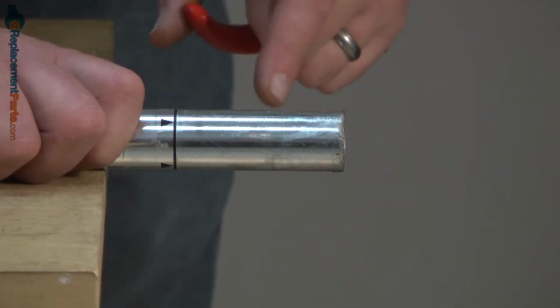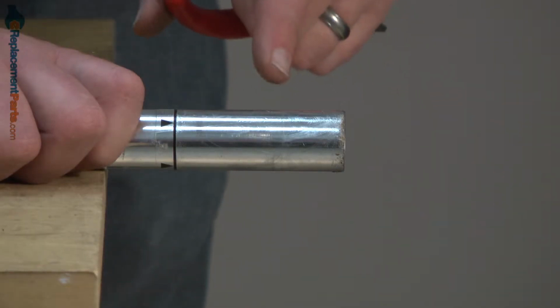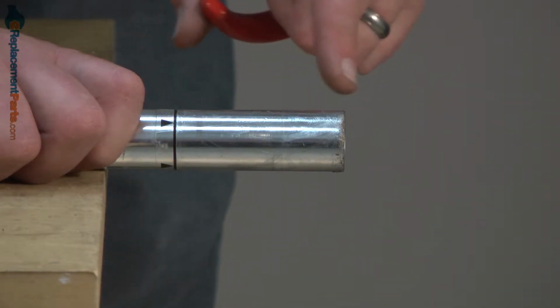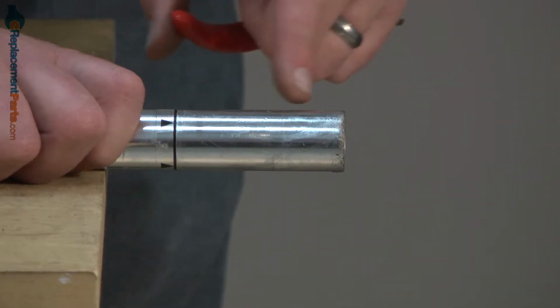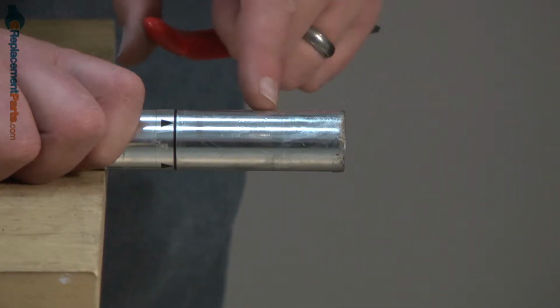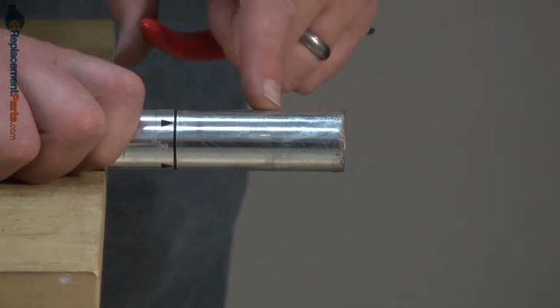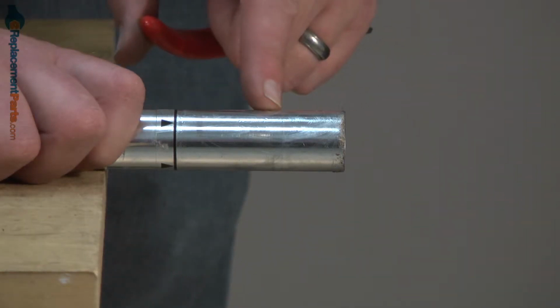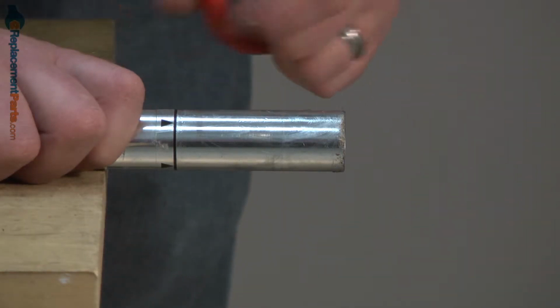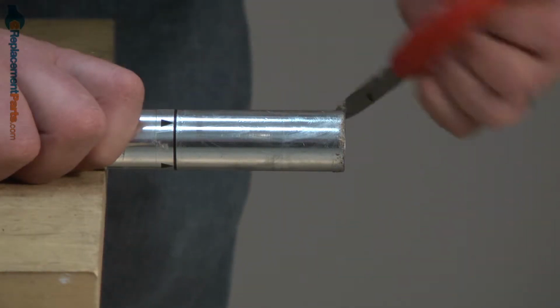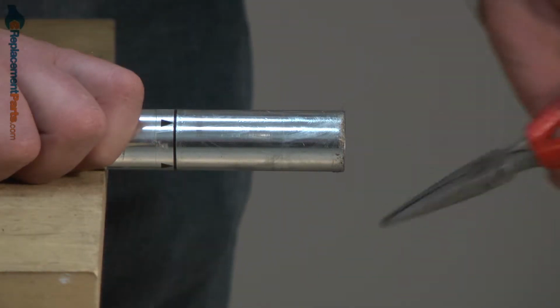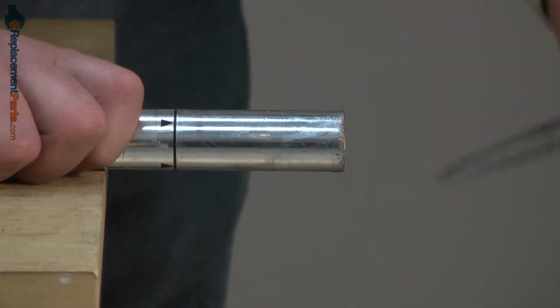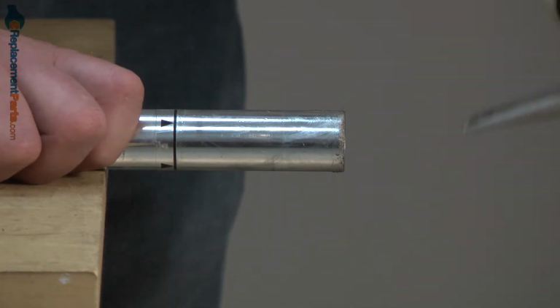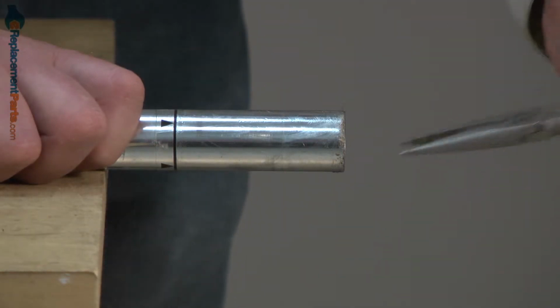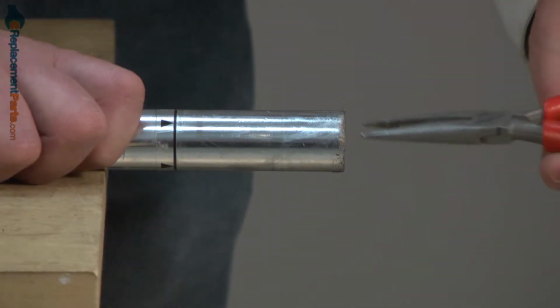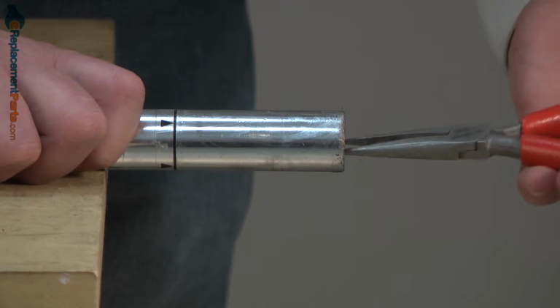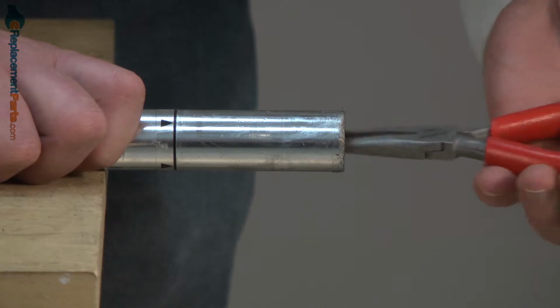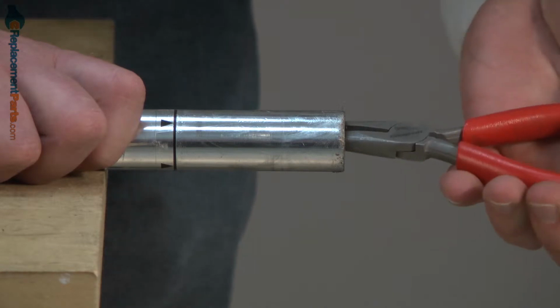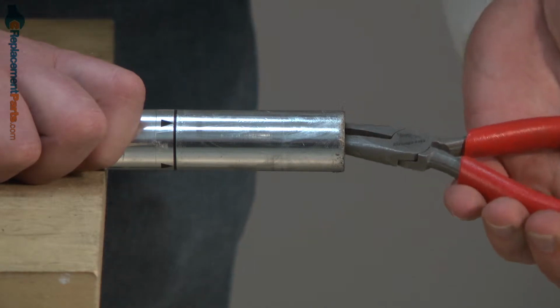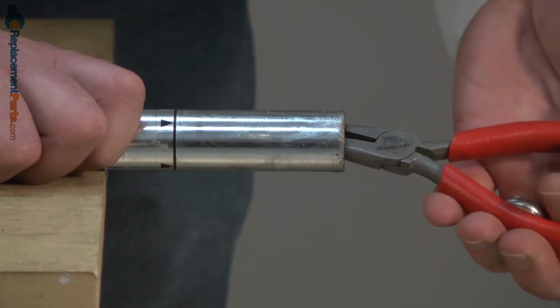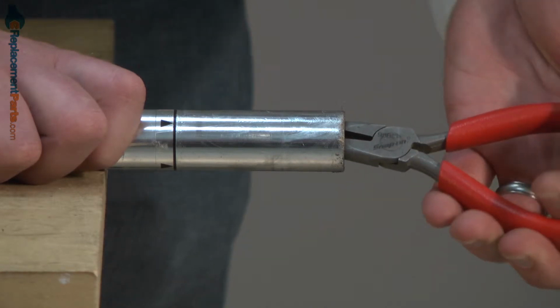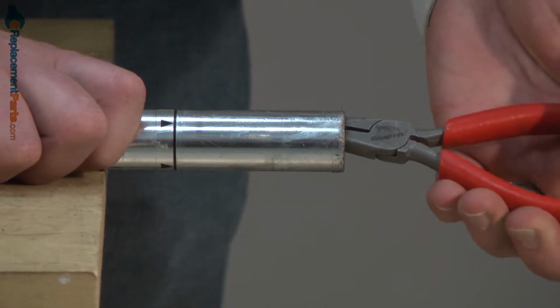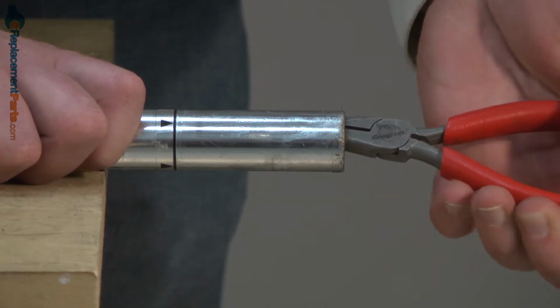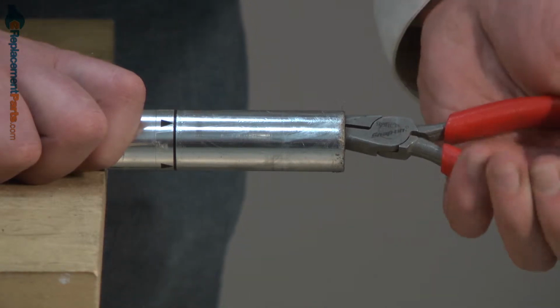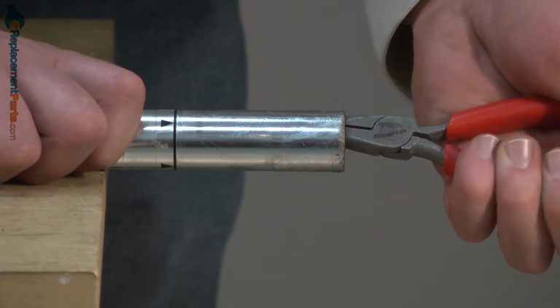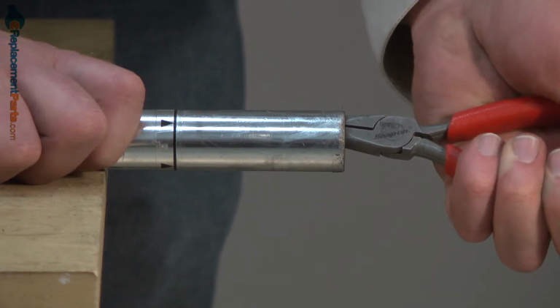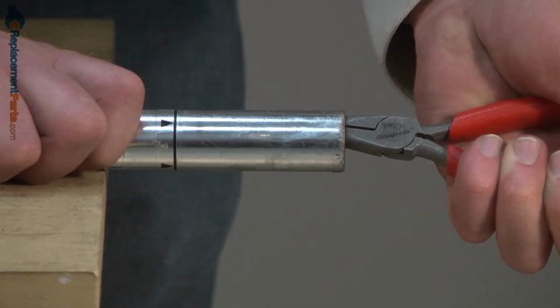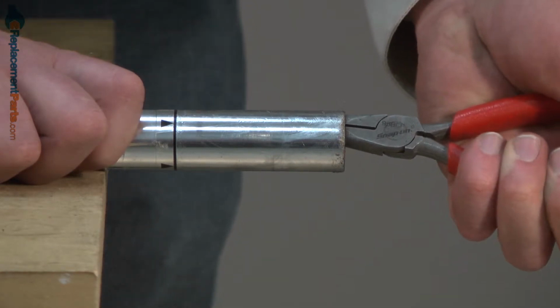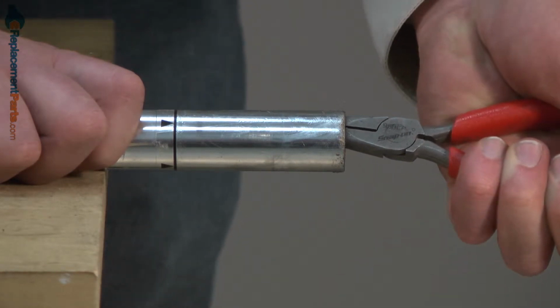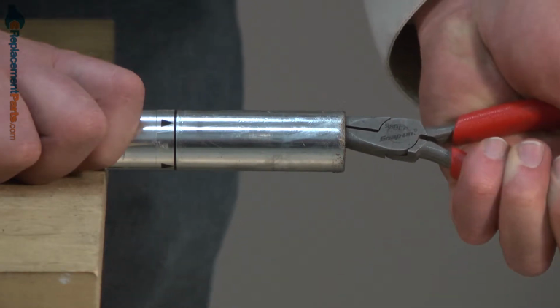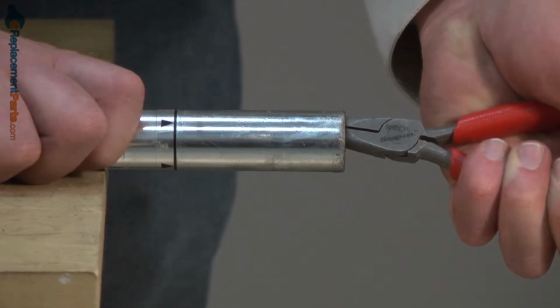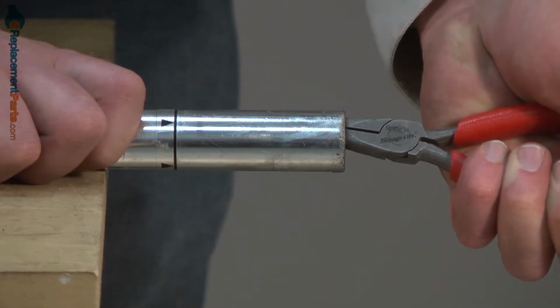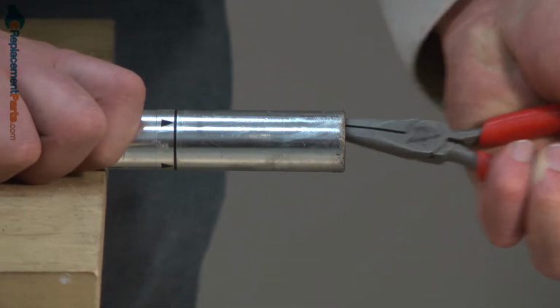The stopper is up inside the tube. I'll grab it with a pair of needle nose pliers and pull it away from the tube.